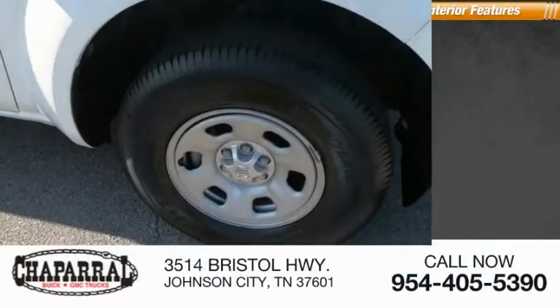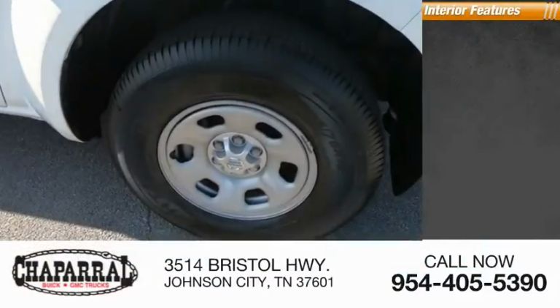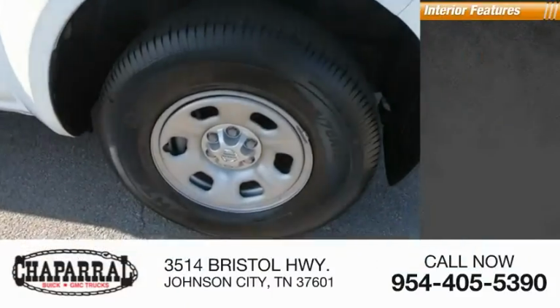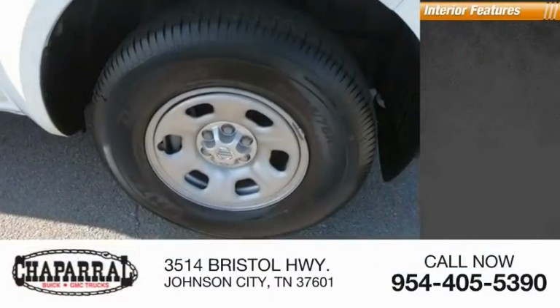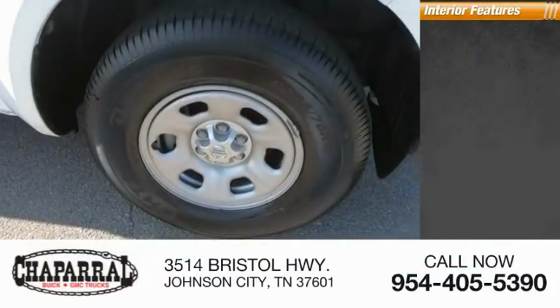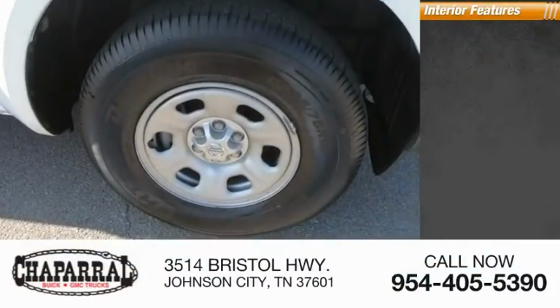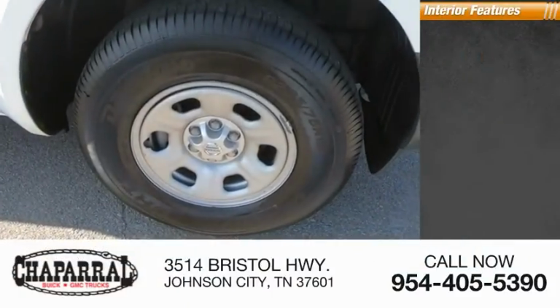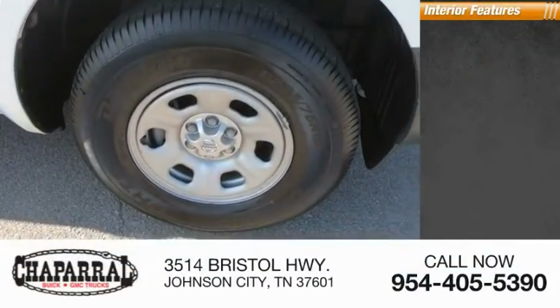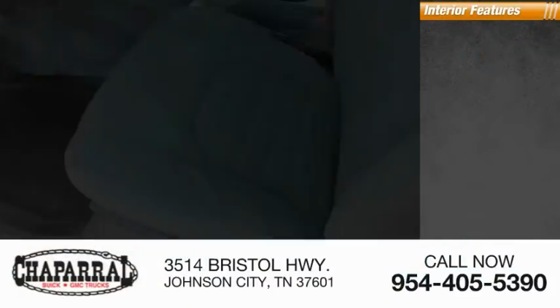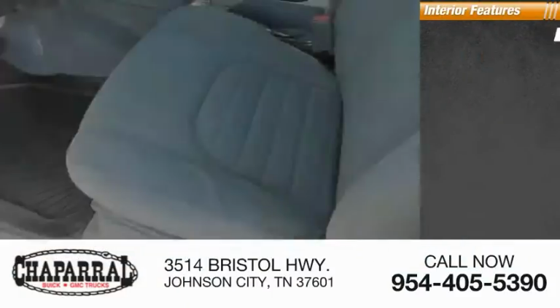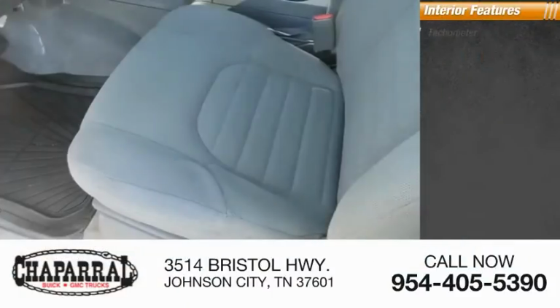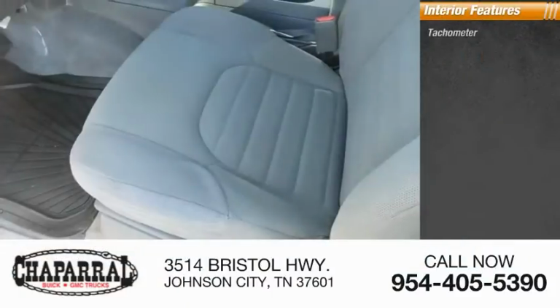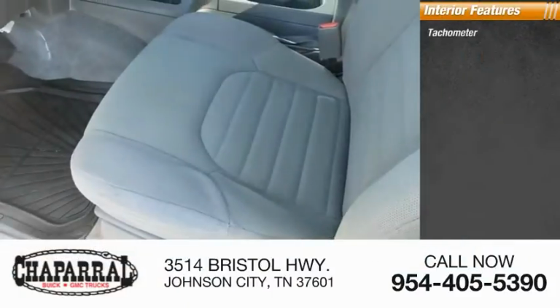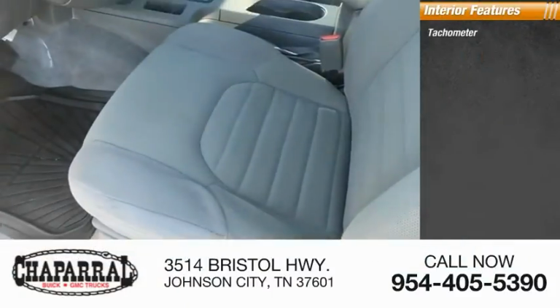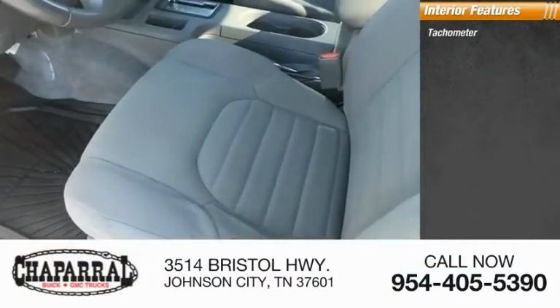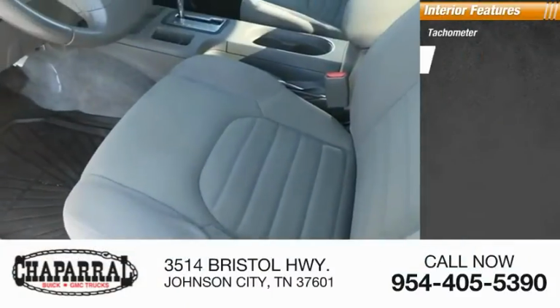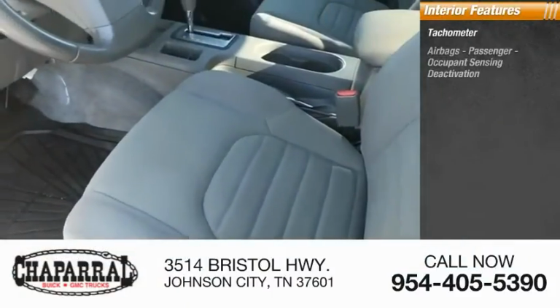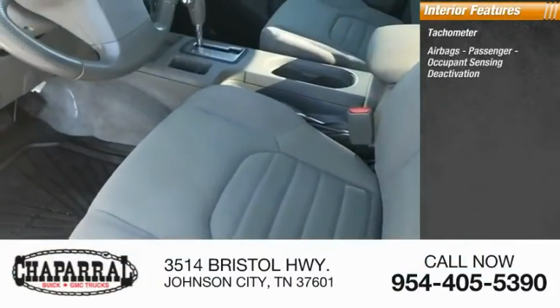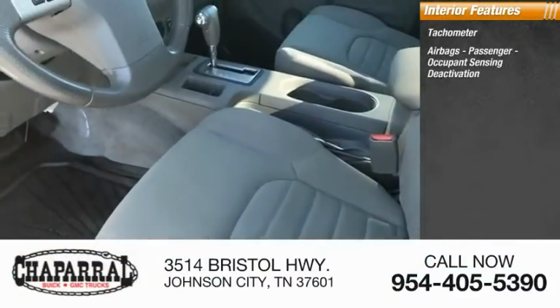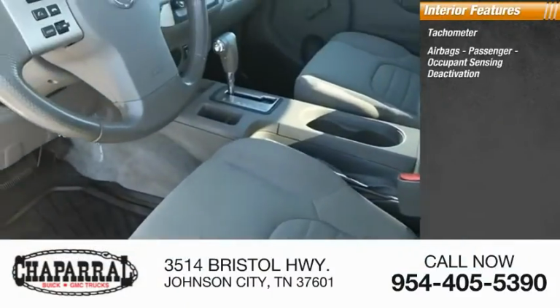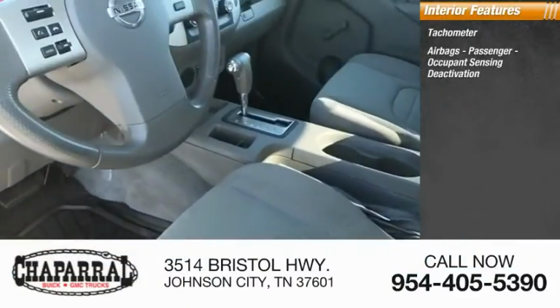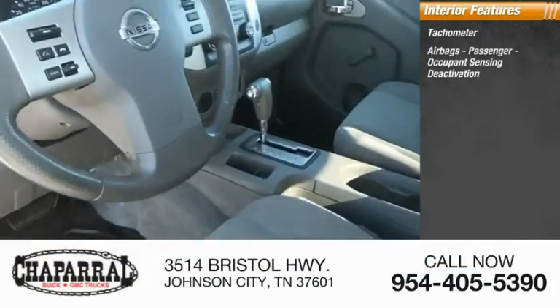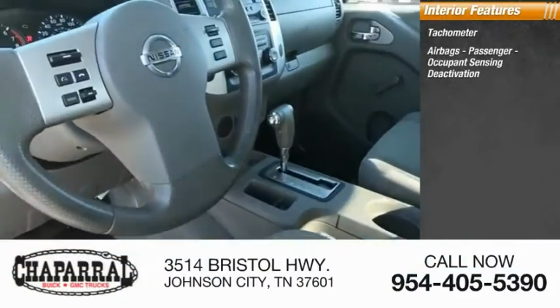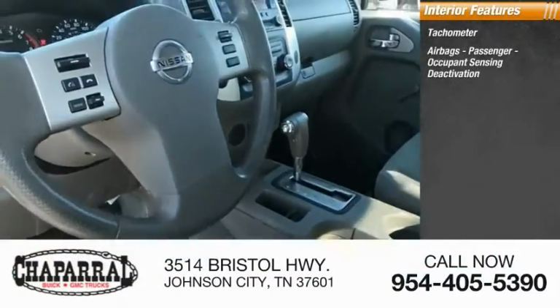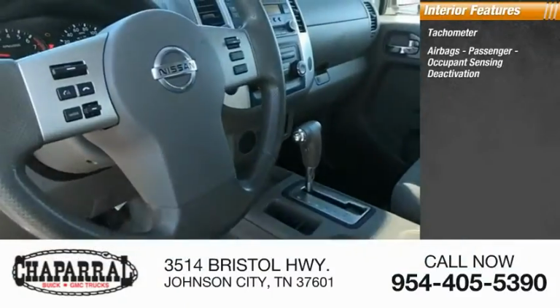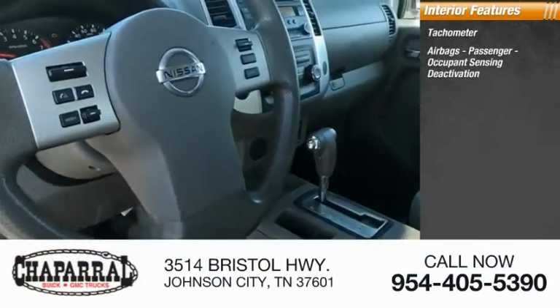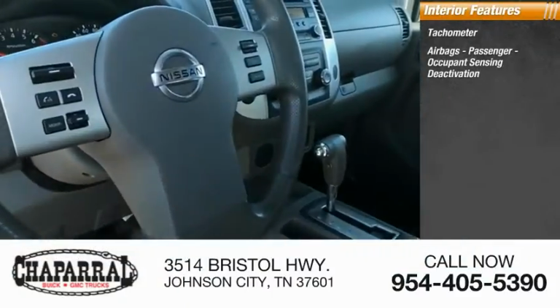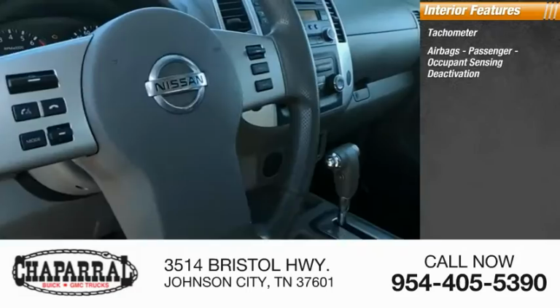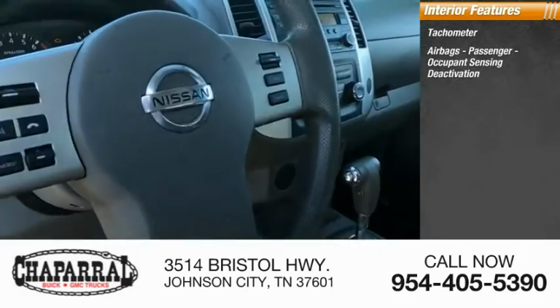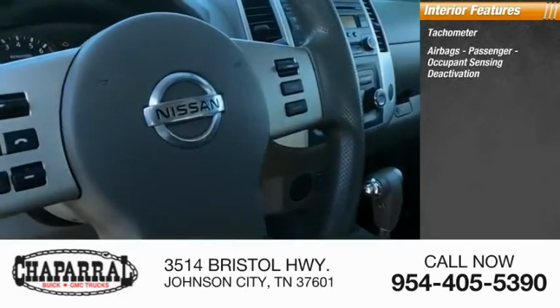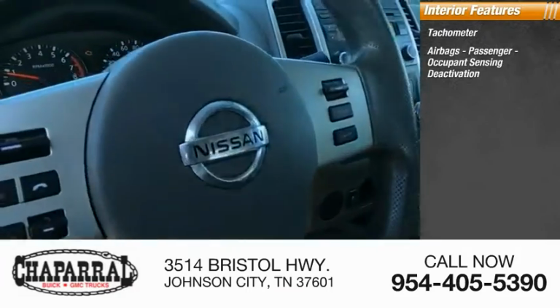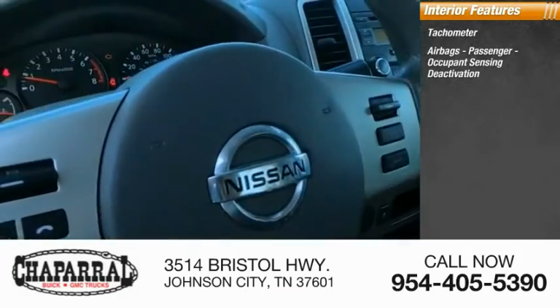Inside you'll find a tachometer, airbags, passenger occupant sensing deactivation.